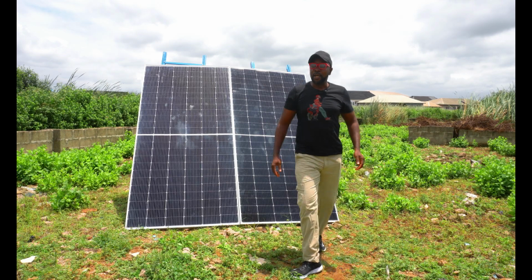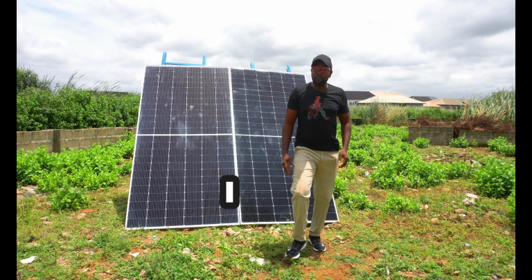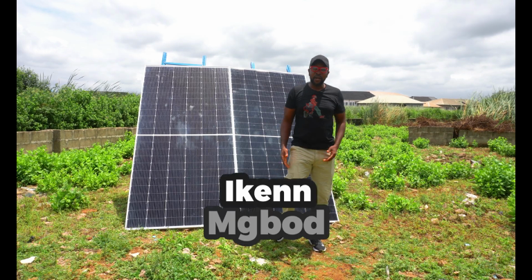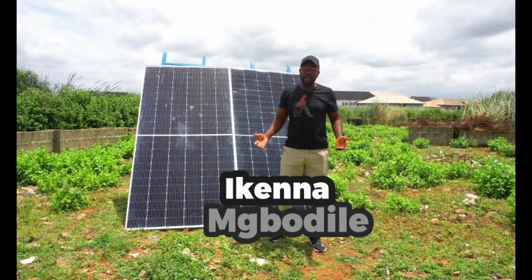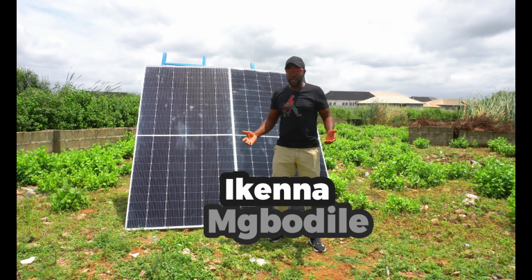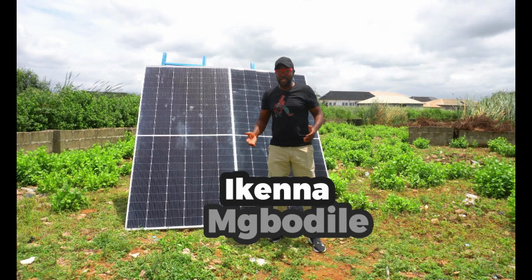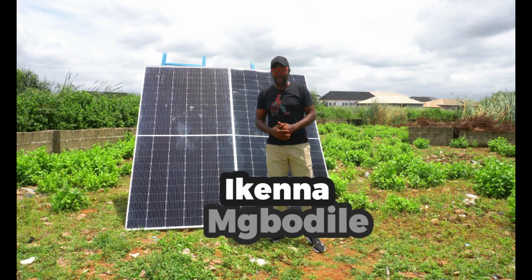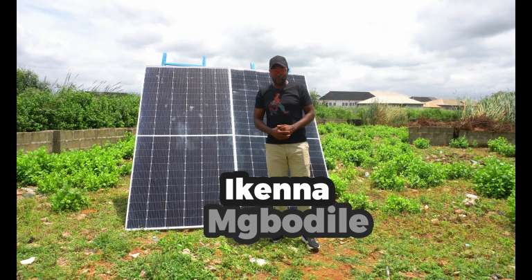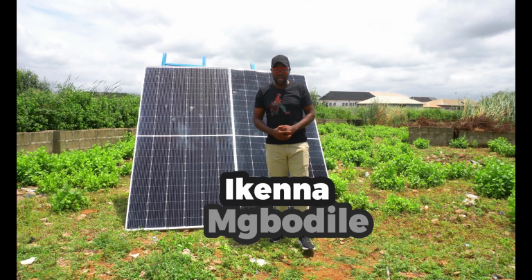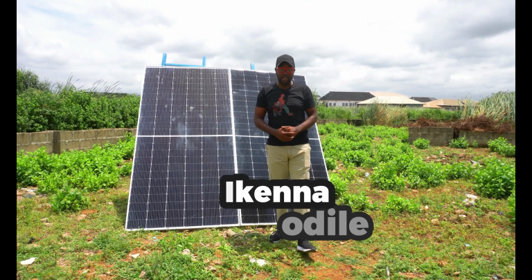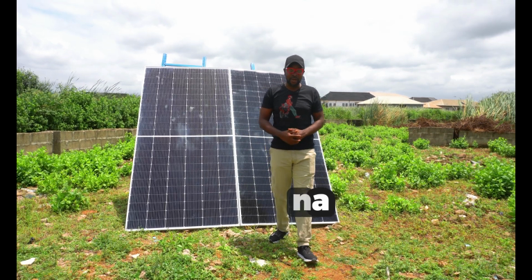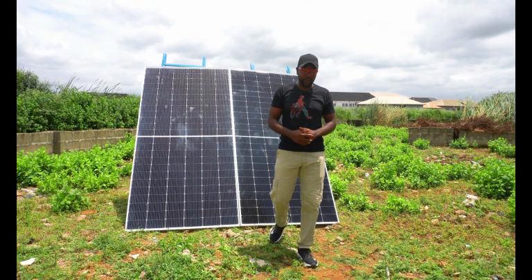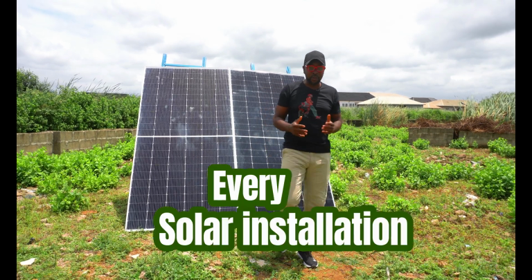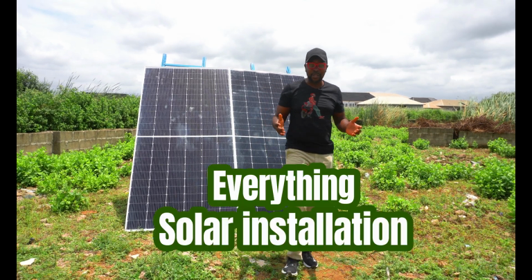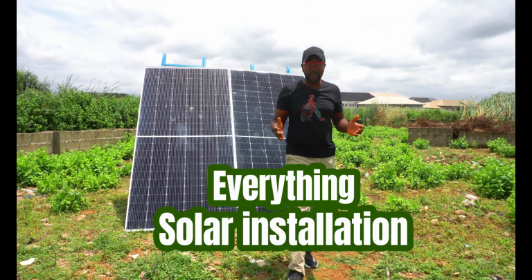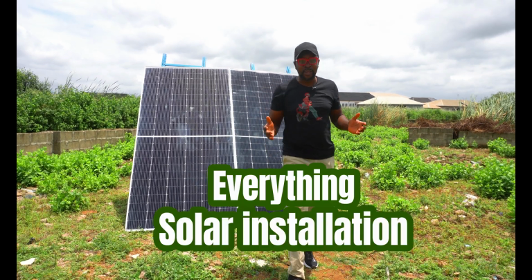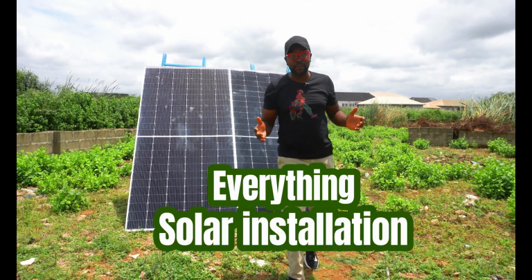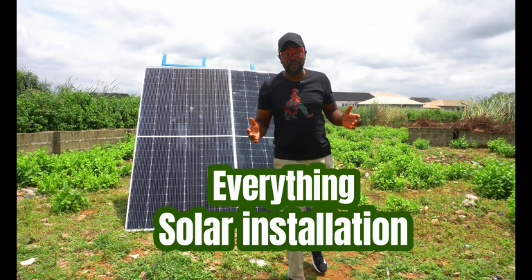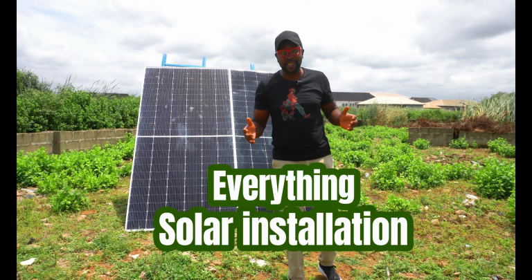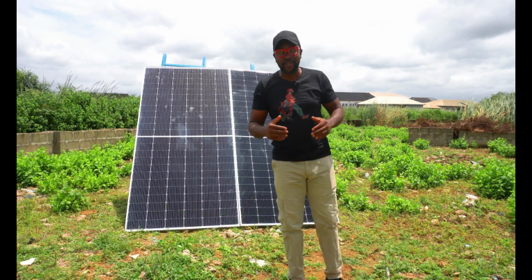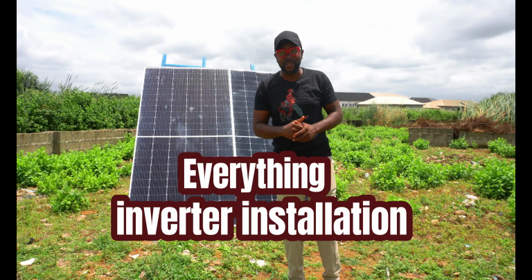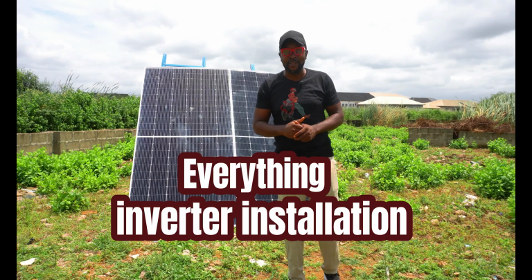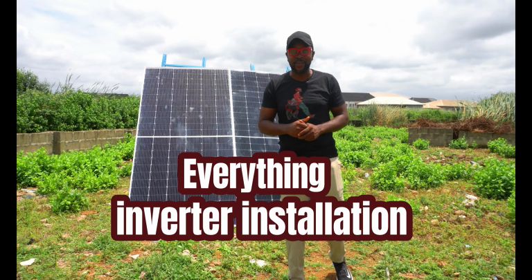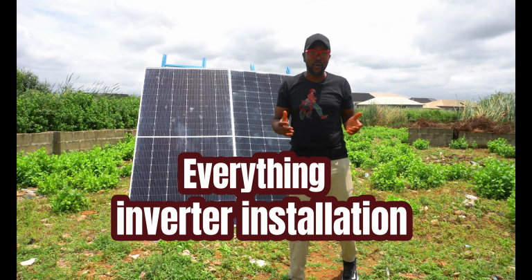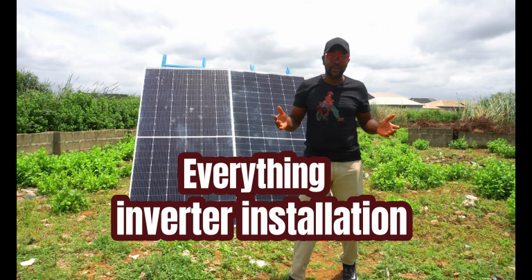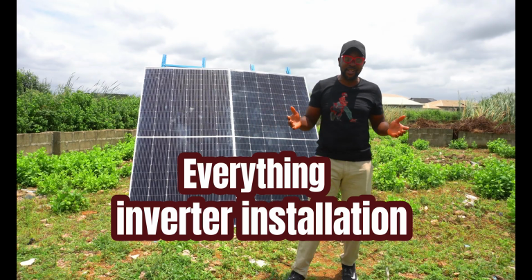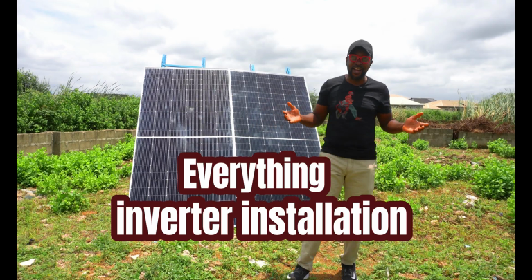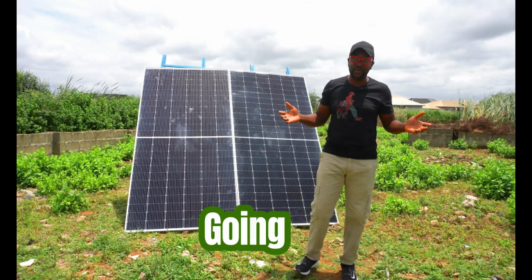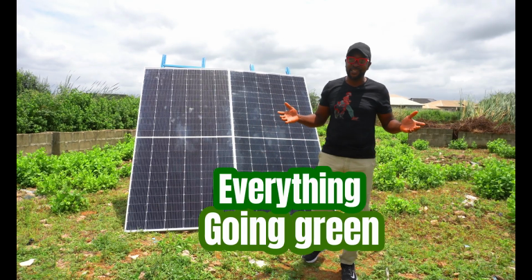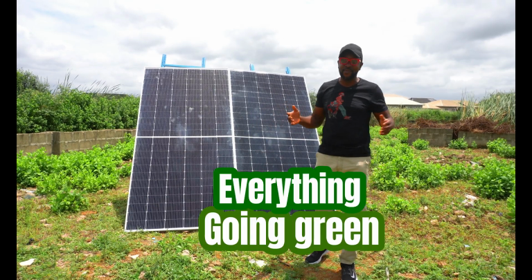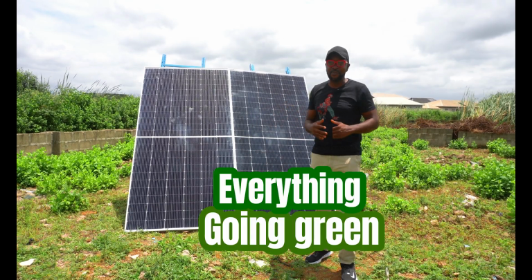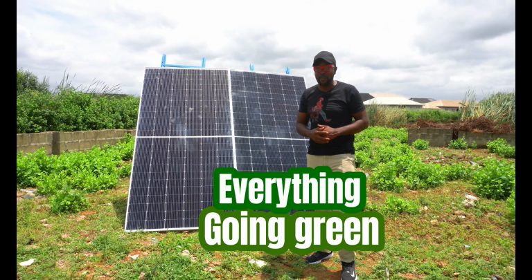Hello everybody, my name is Iken and I'm from Smiling Sun. Everything solar installation, everything inverter installation, everything going green. How on a day, my people.